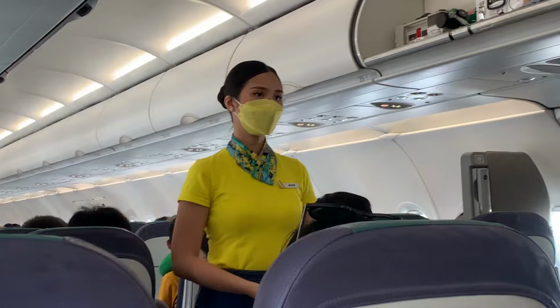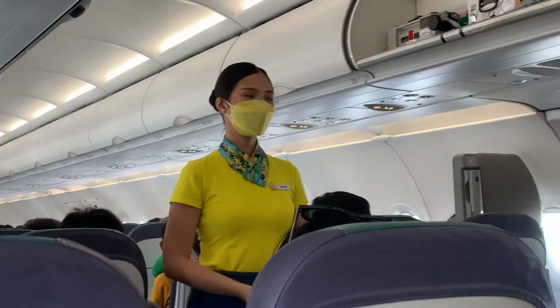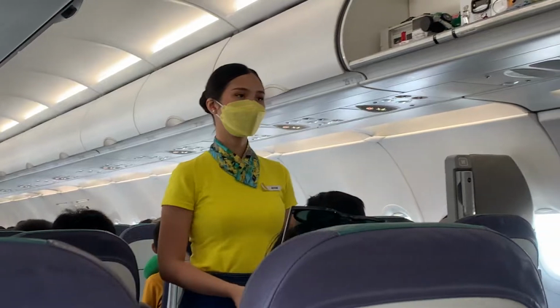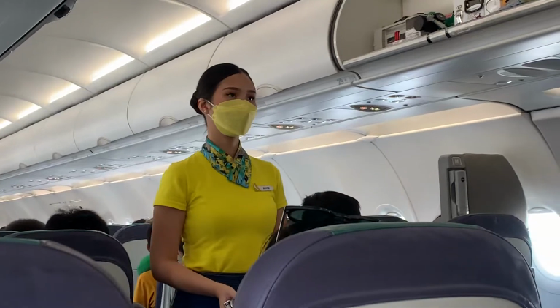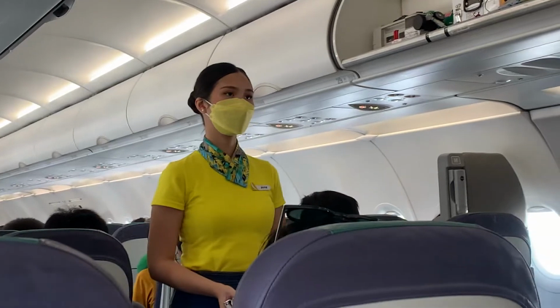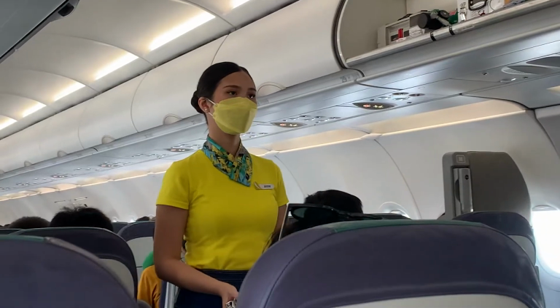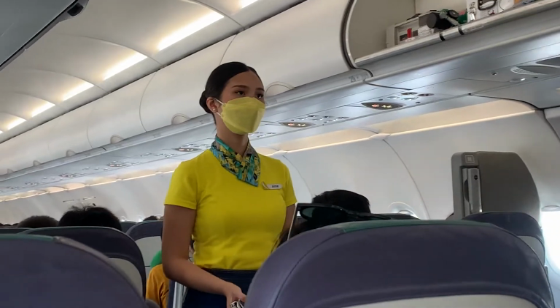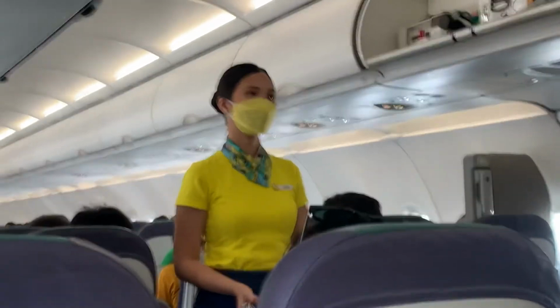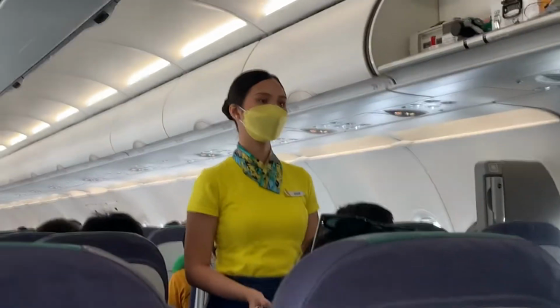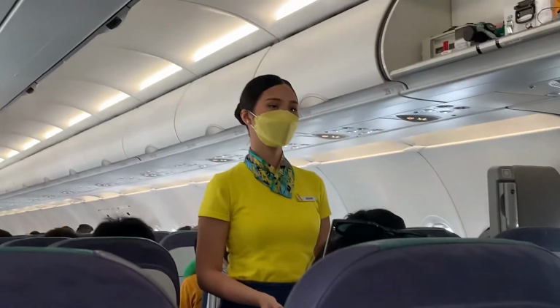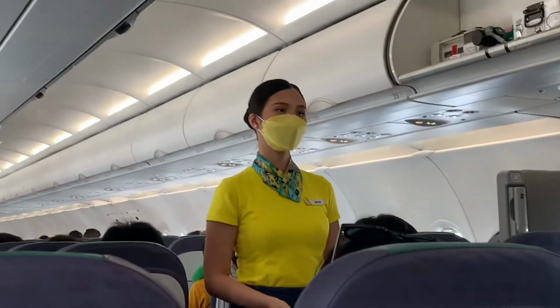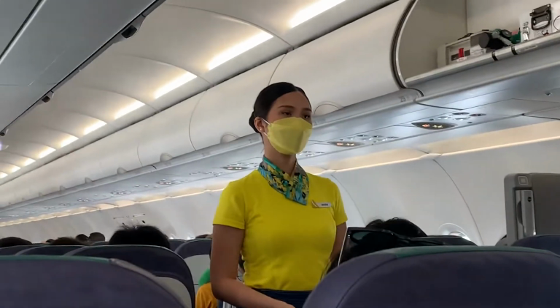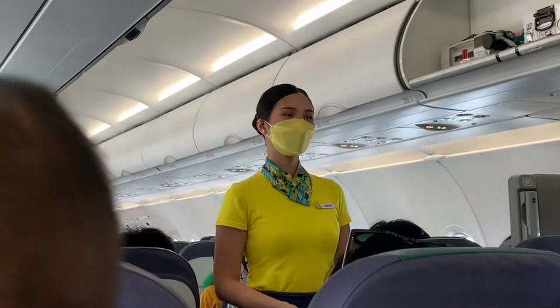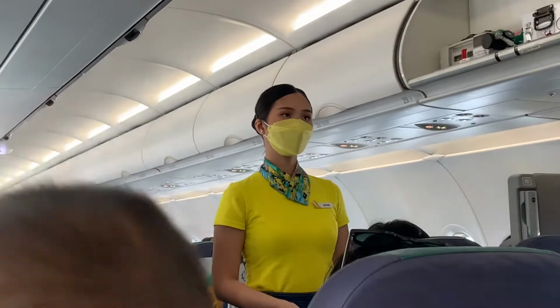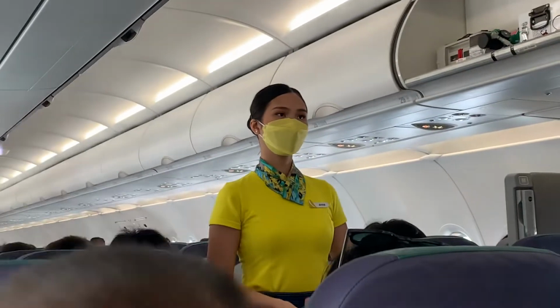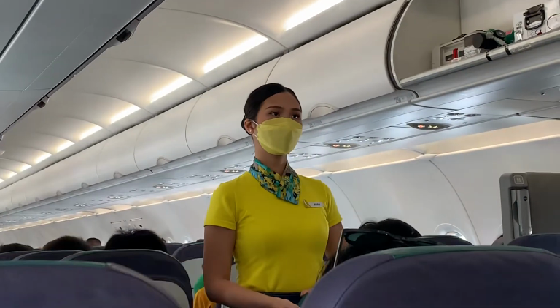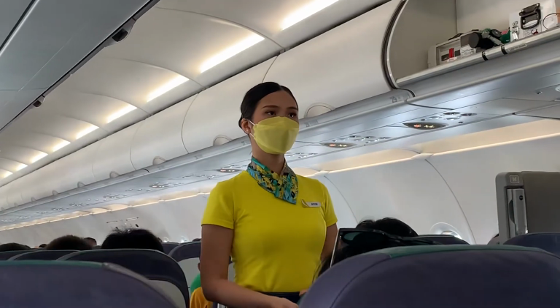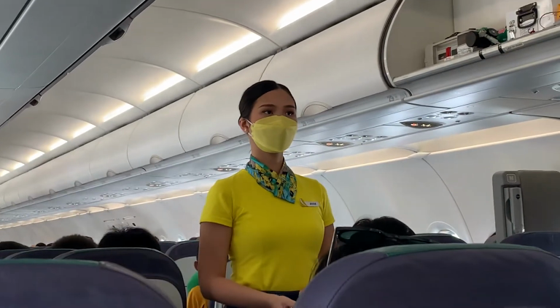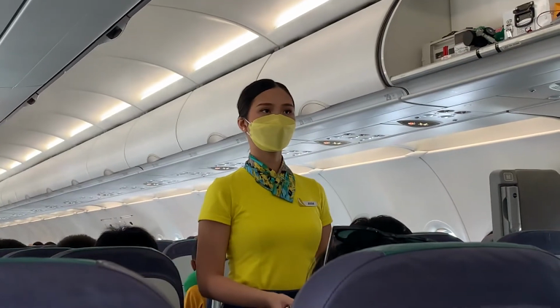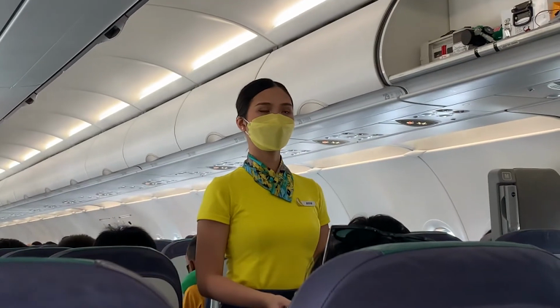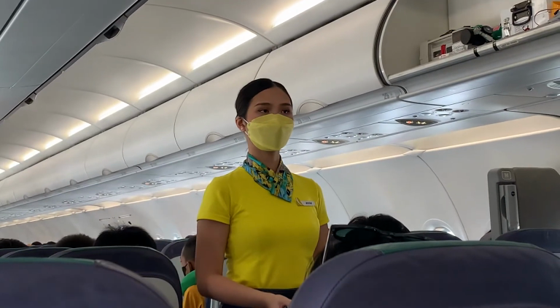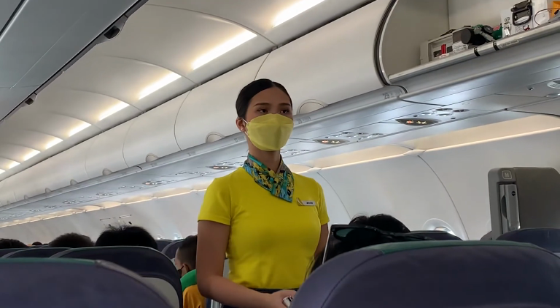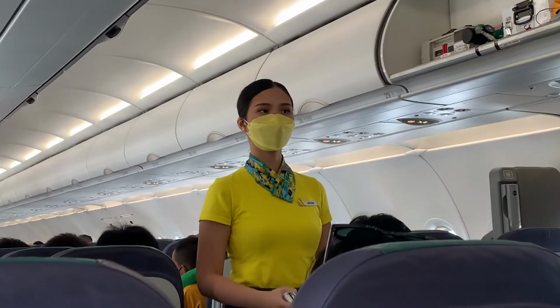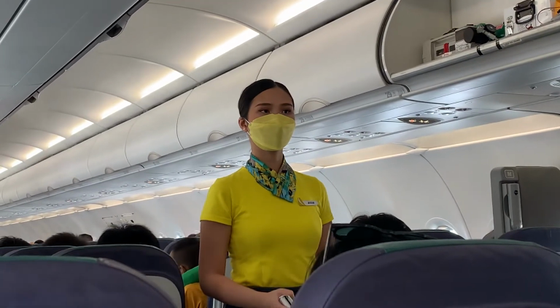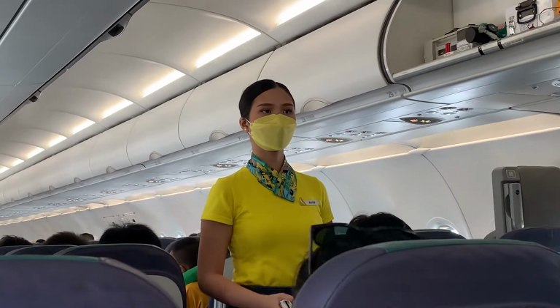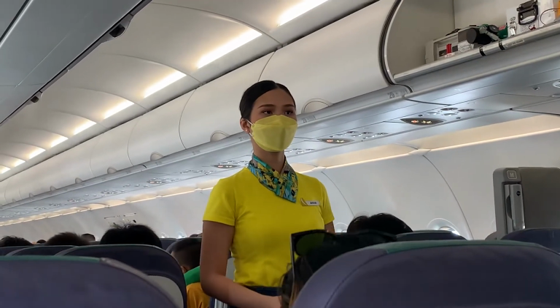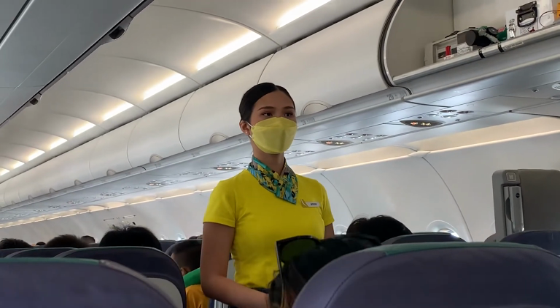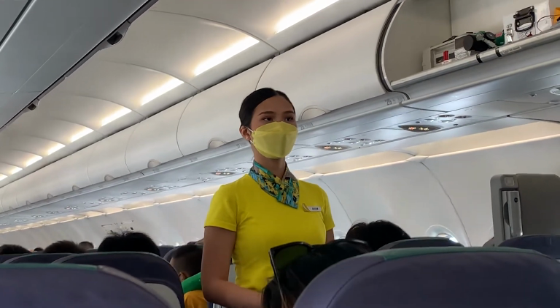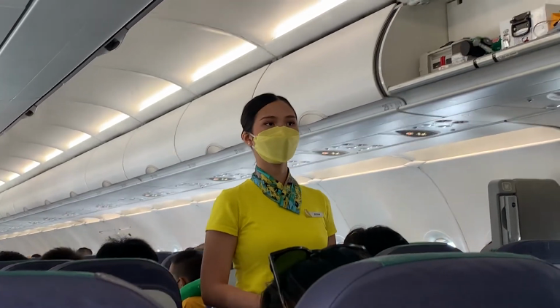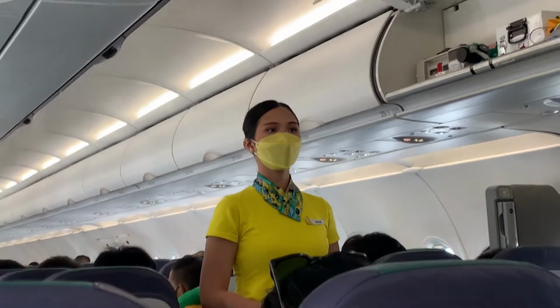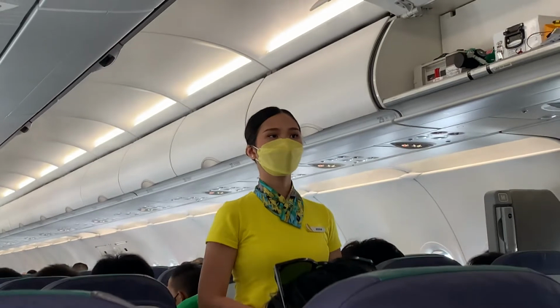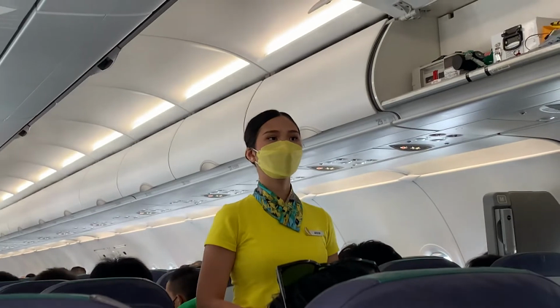Direct your attention to your cabin crew, who will demonstrate the safety features of this aircraft.